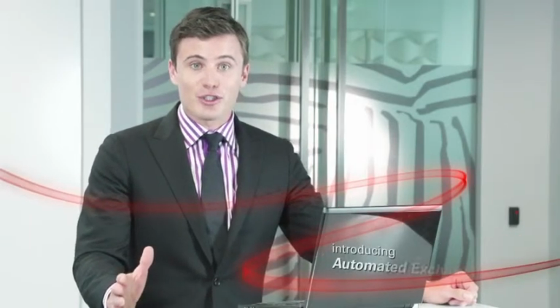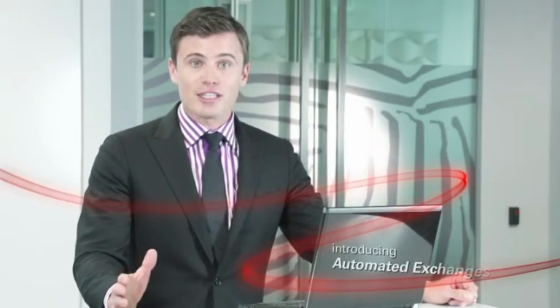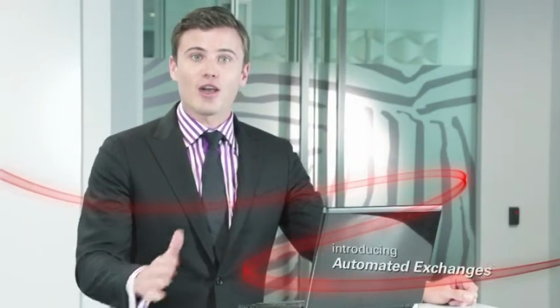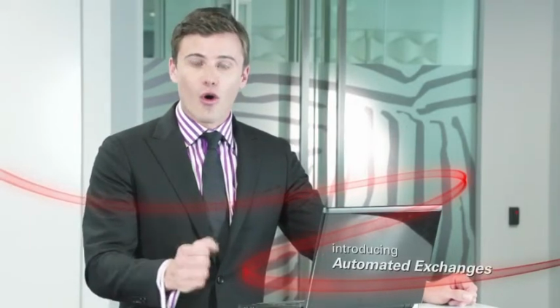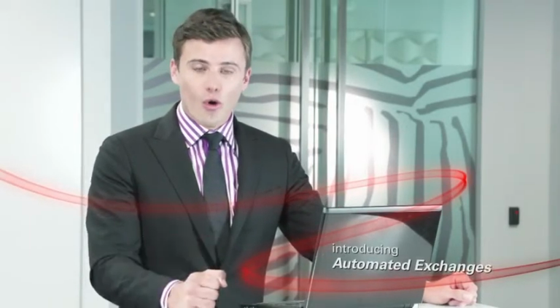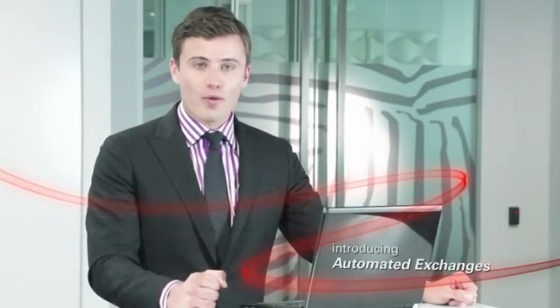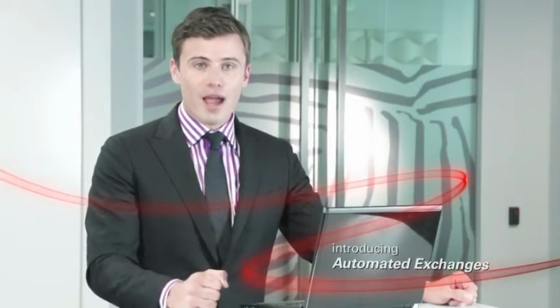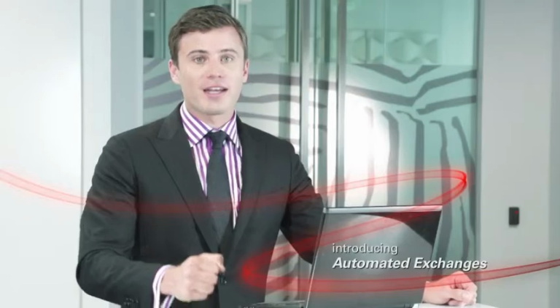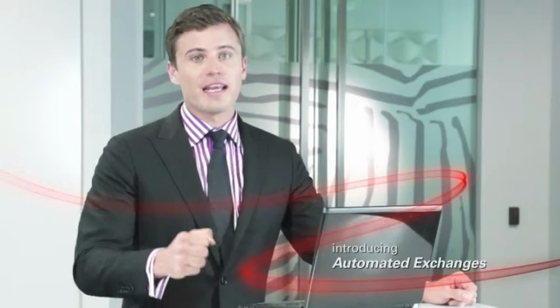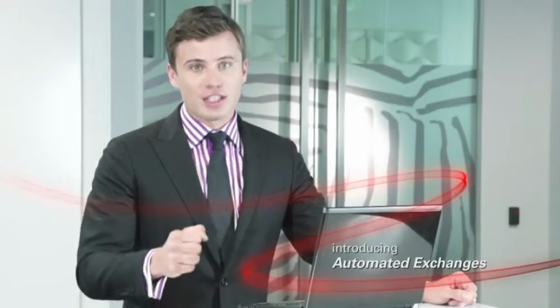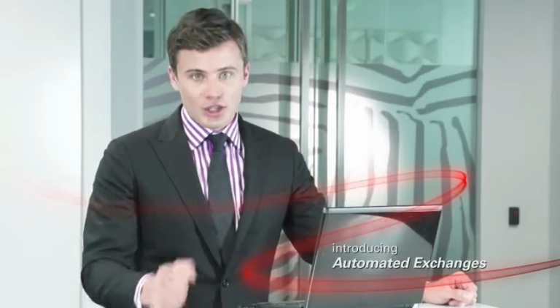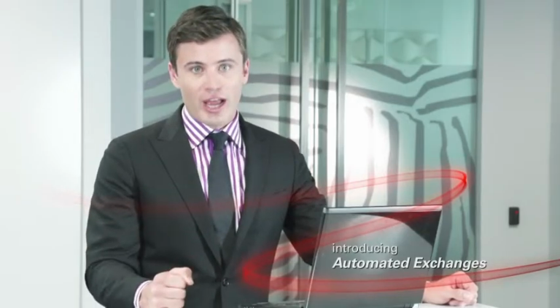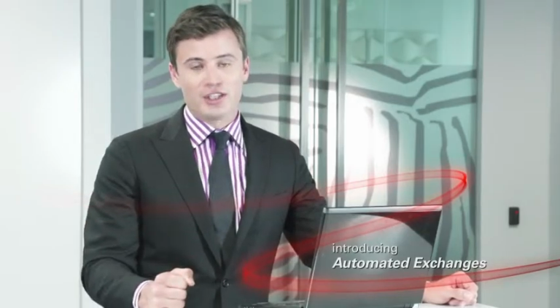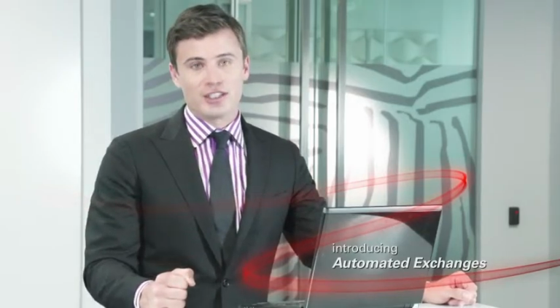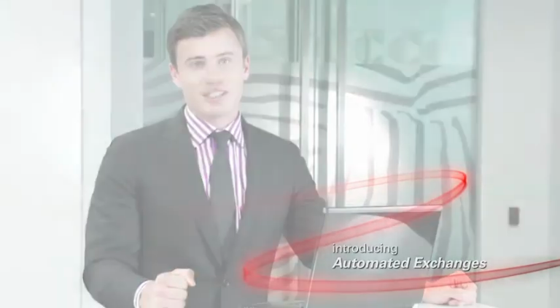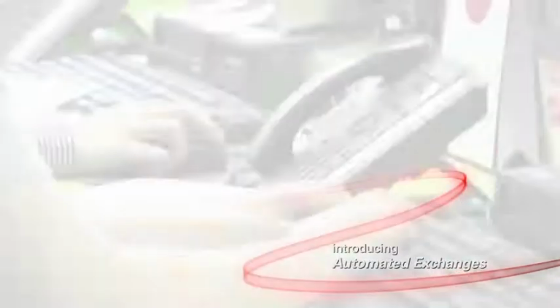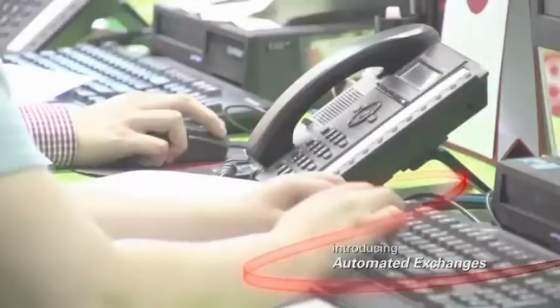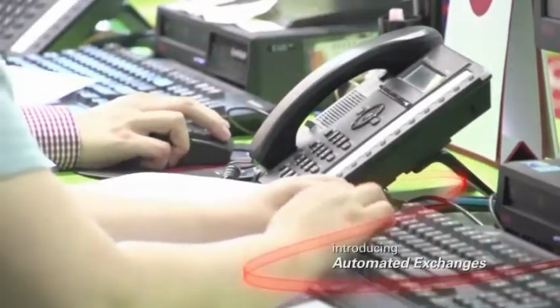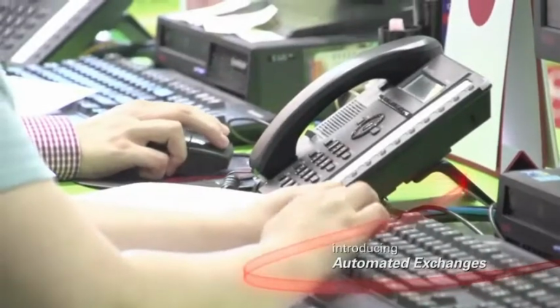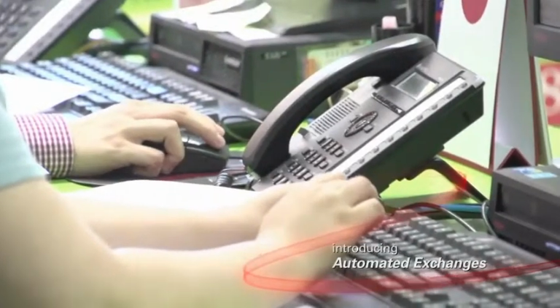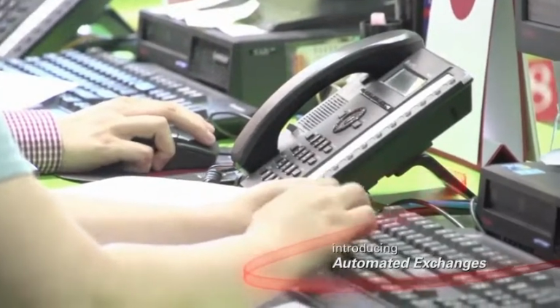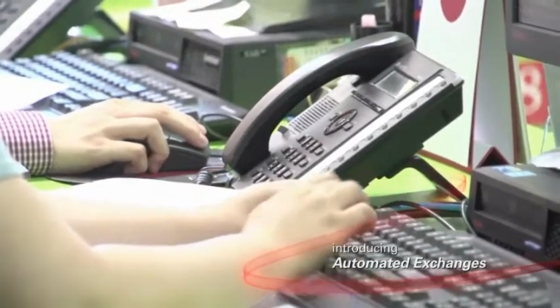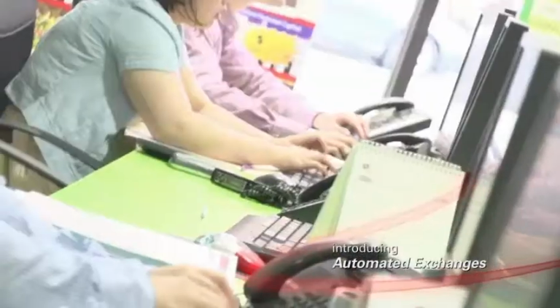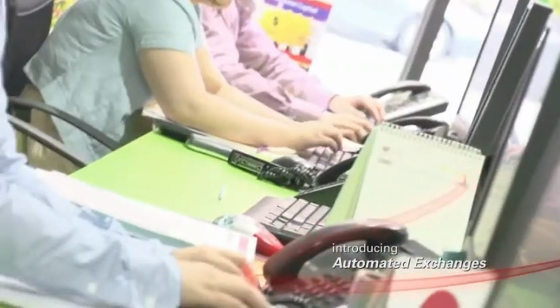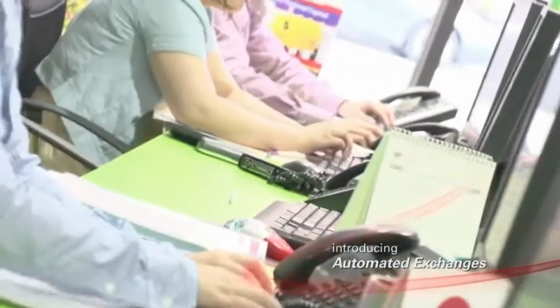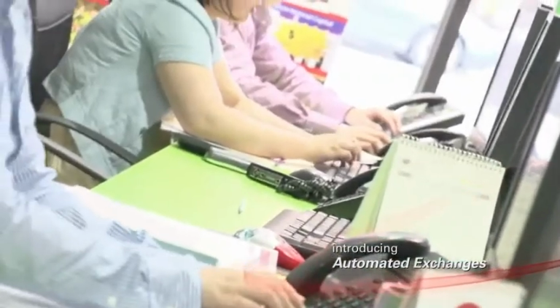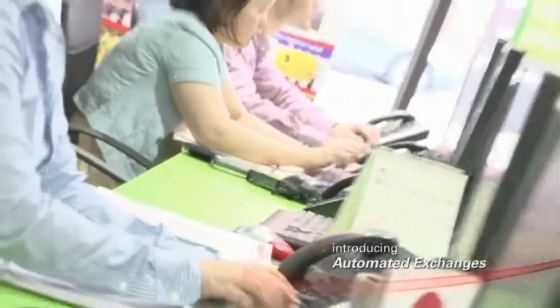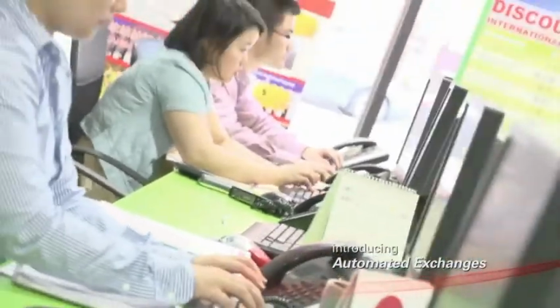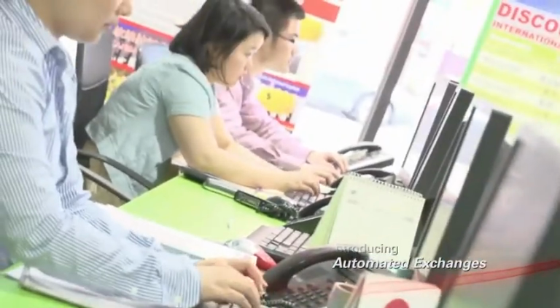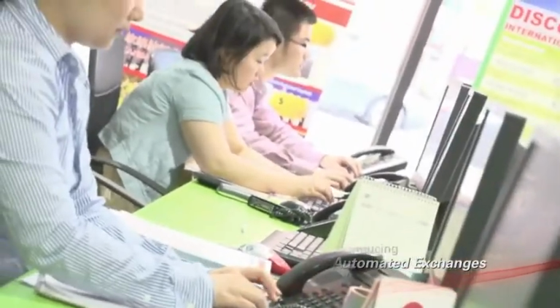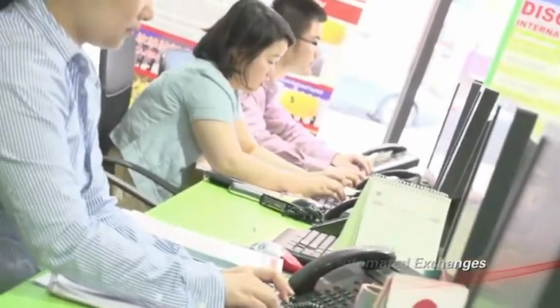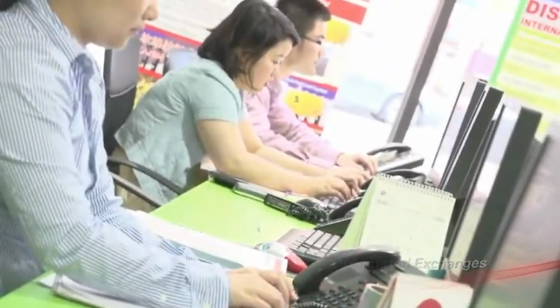Introducing Automated Exchanges, another component in the Sabre Red efficiency suite.